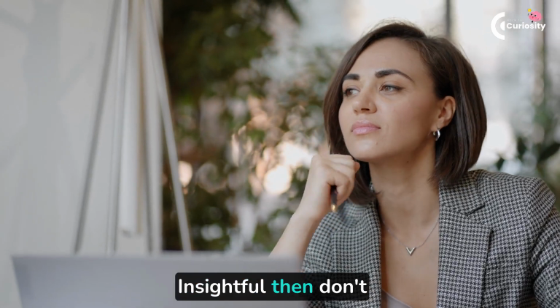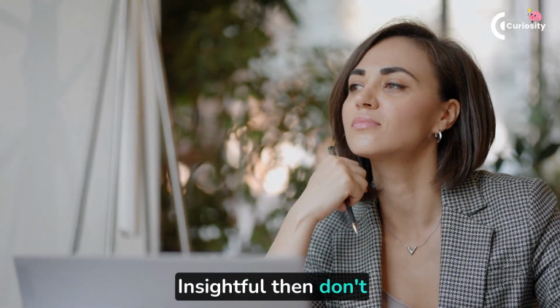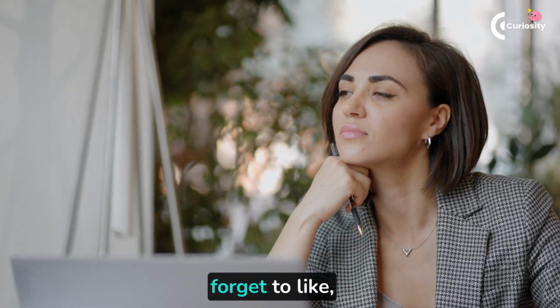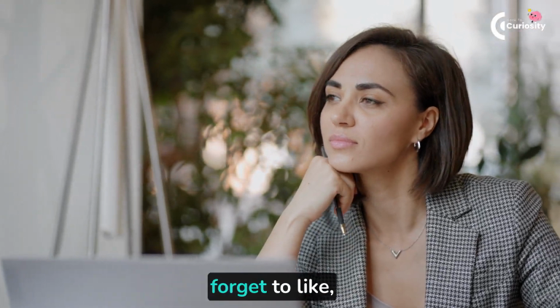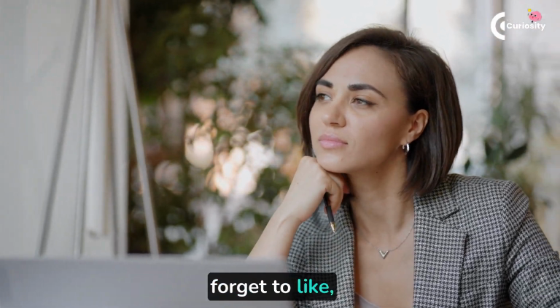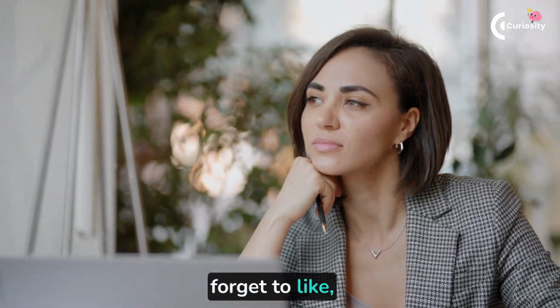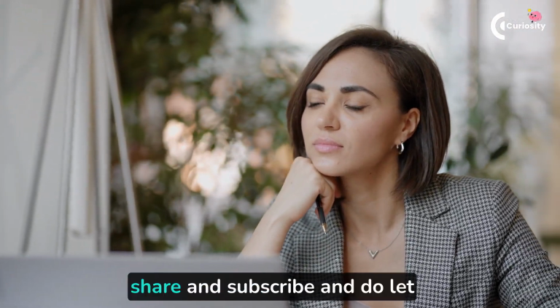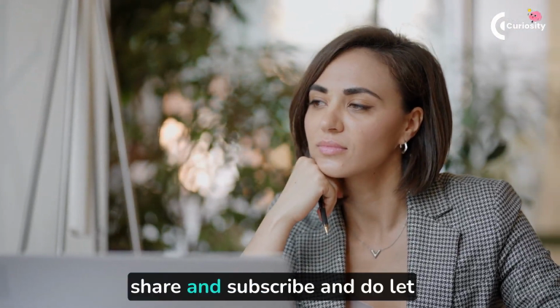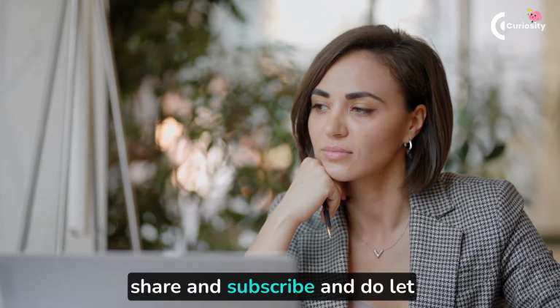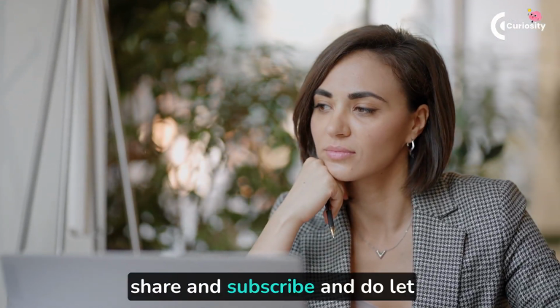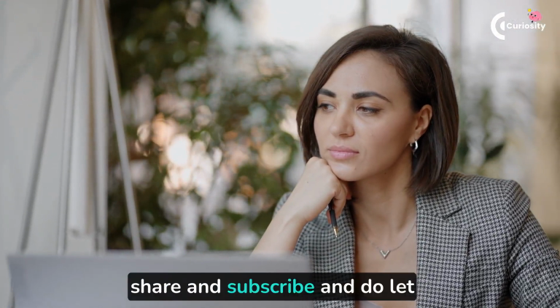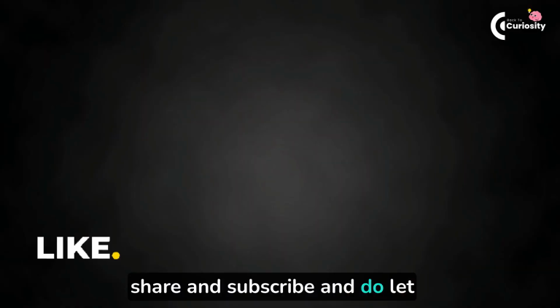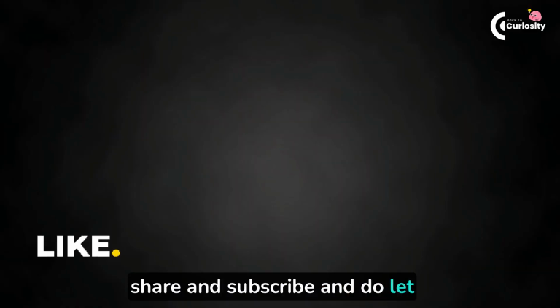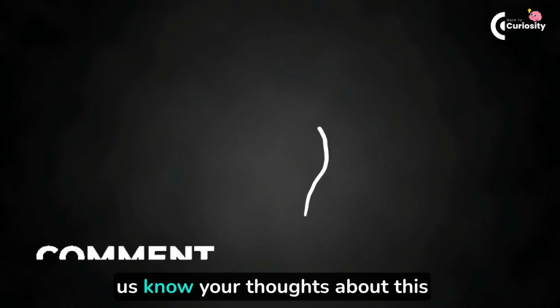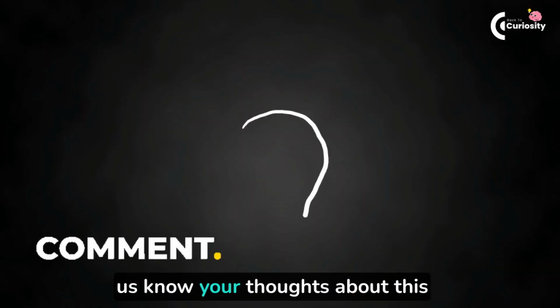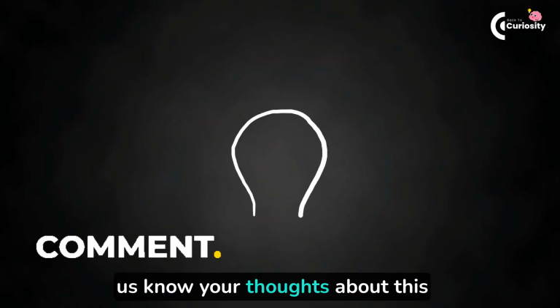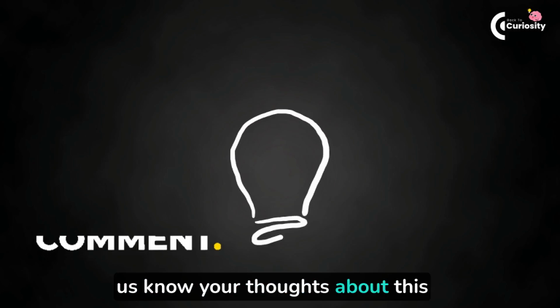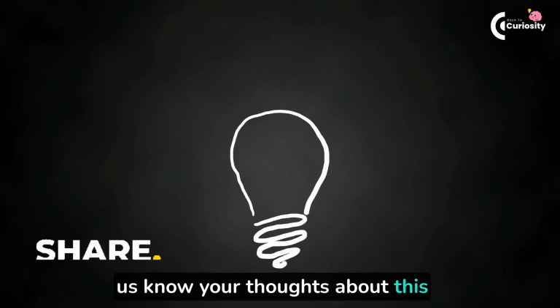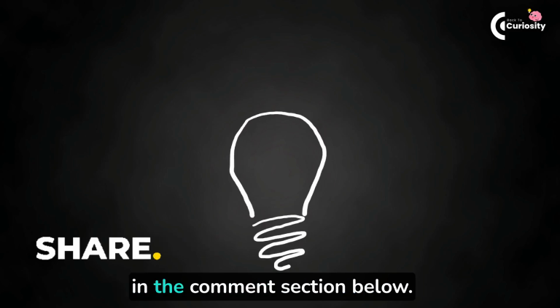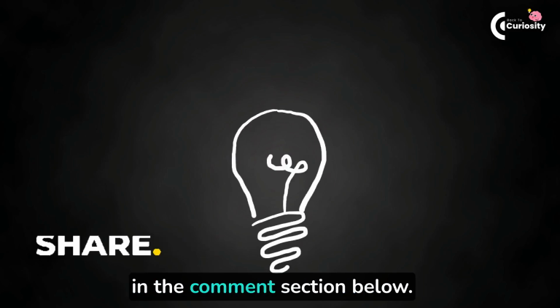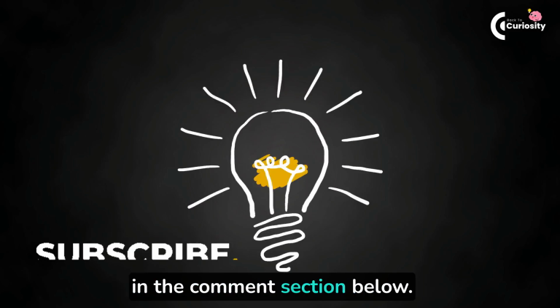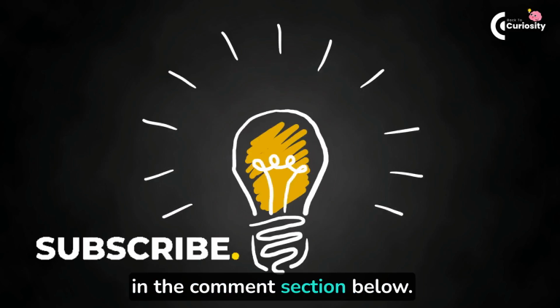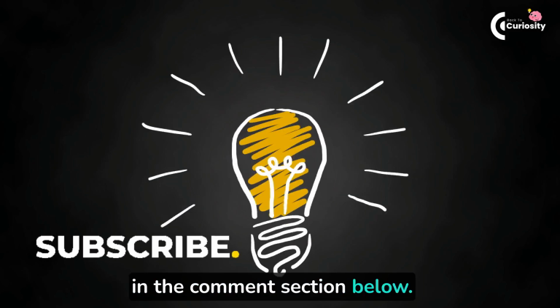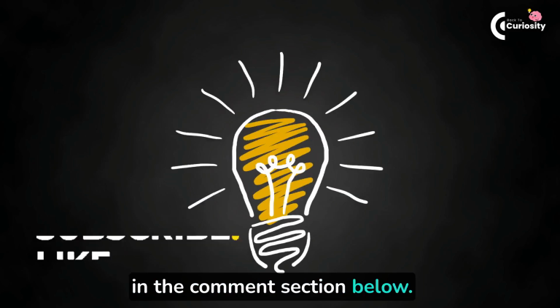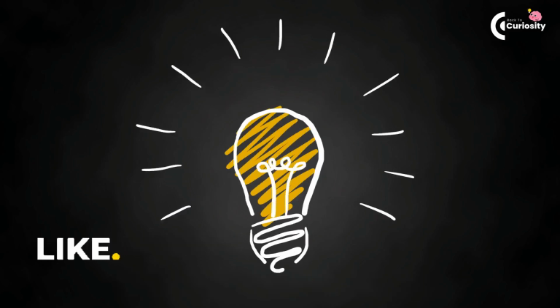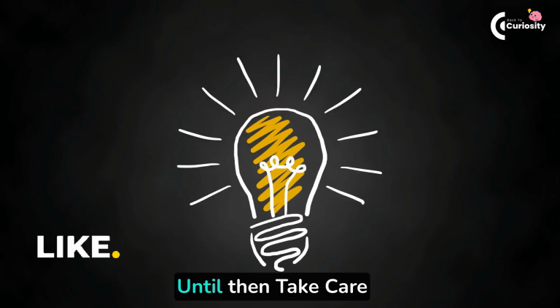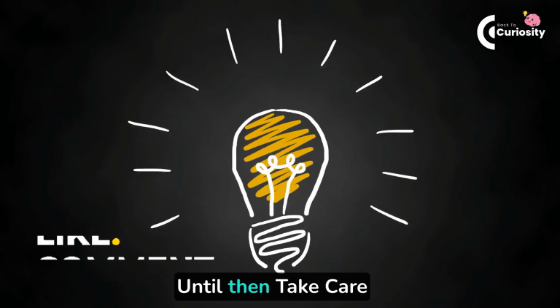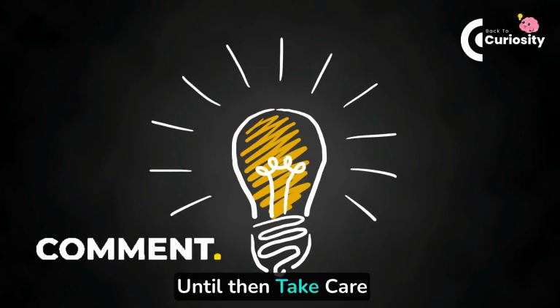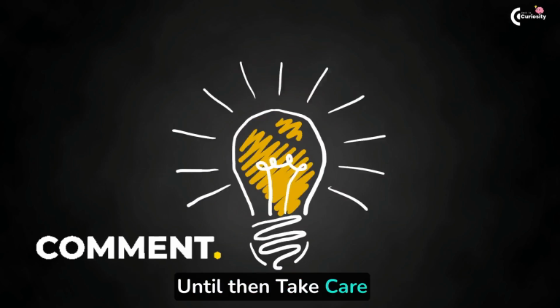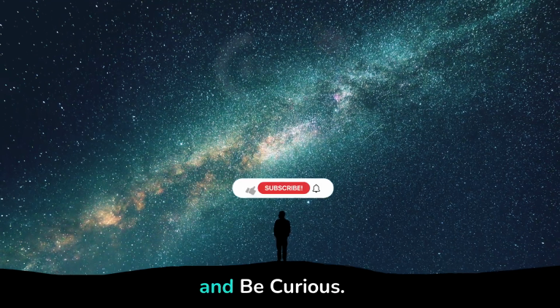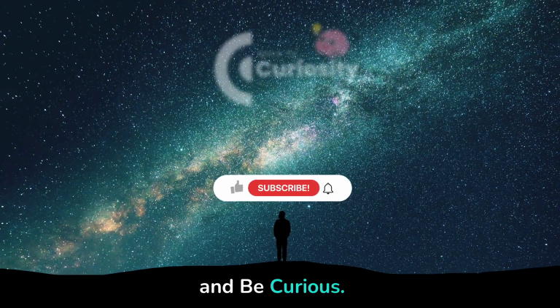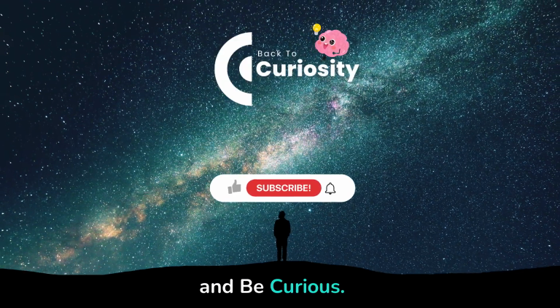If you found this video insightful, then don't forget to like, share, and subscribe, and do let us know your thoughts about this in the comments section below. Until then, take care and be curious.